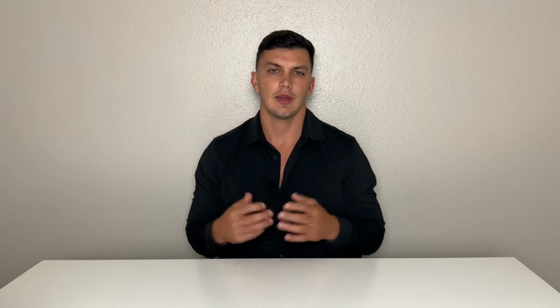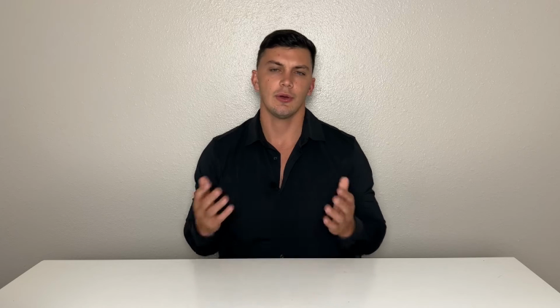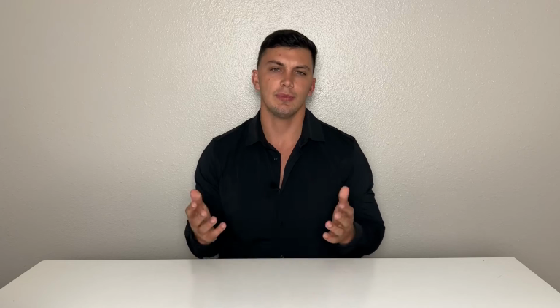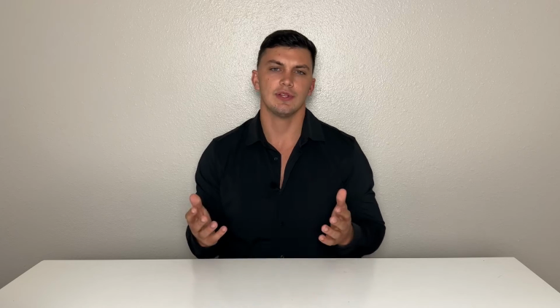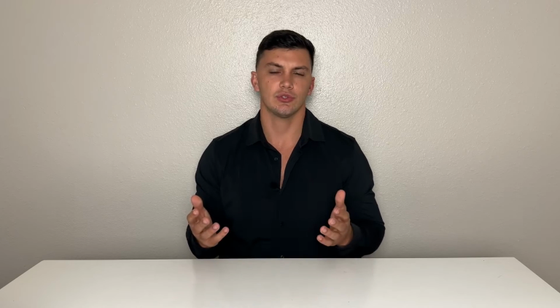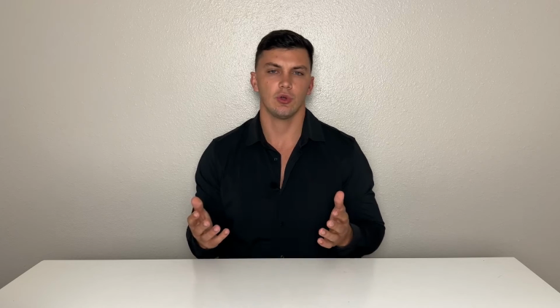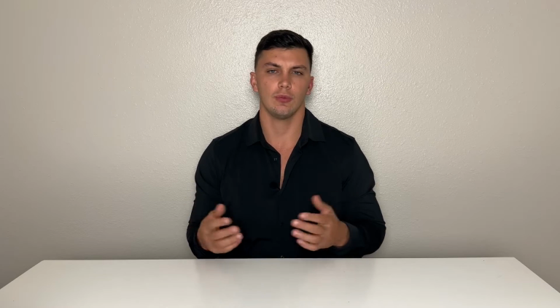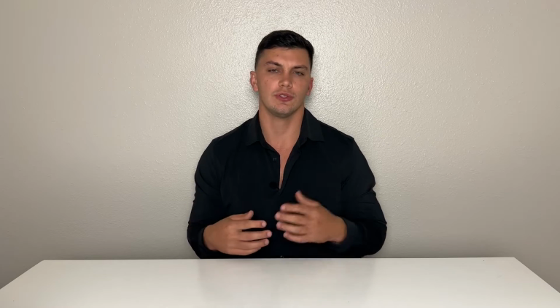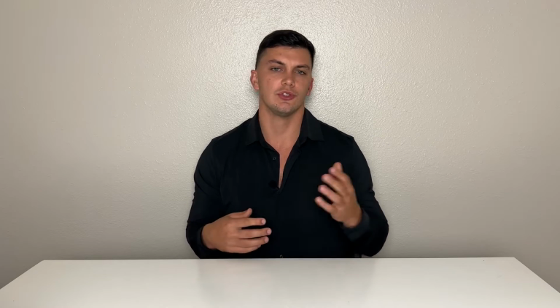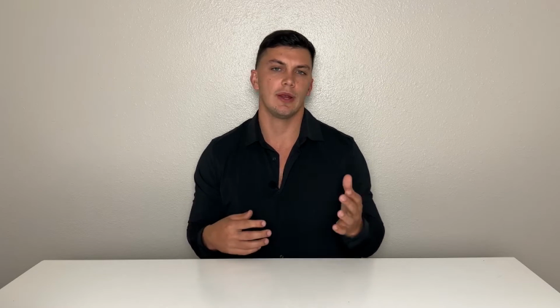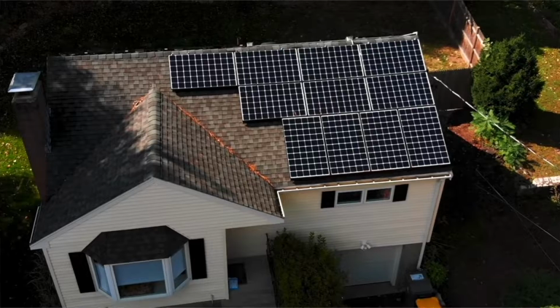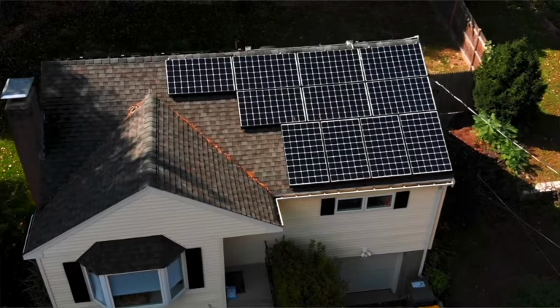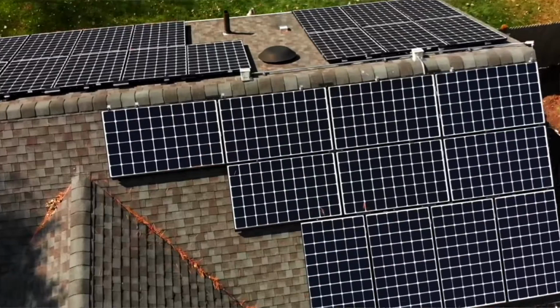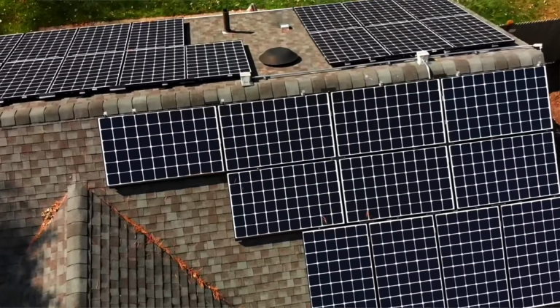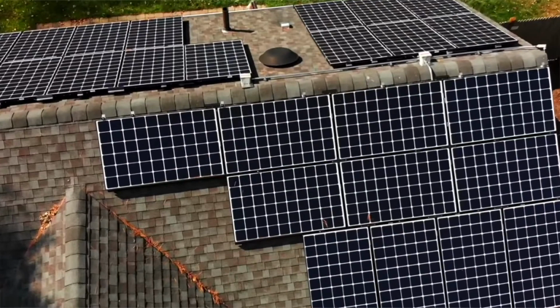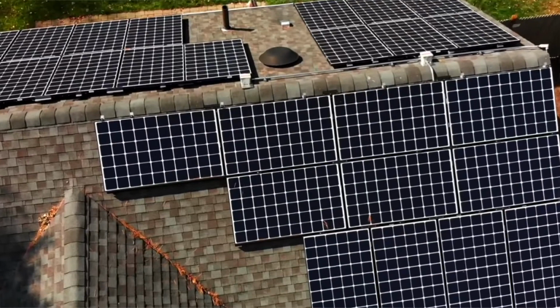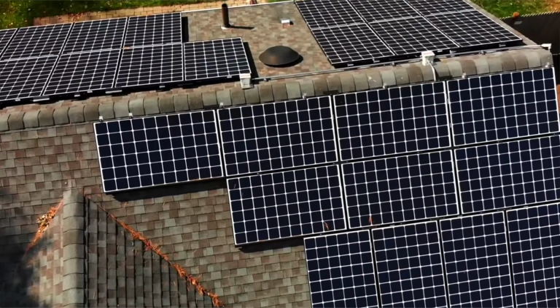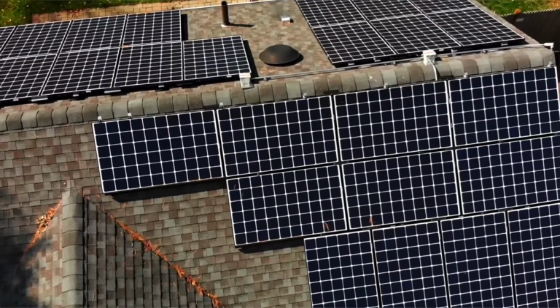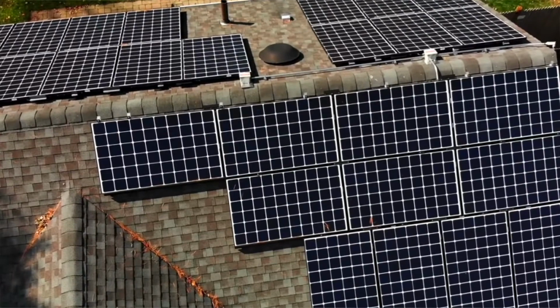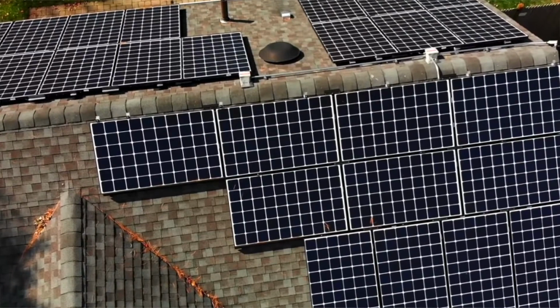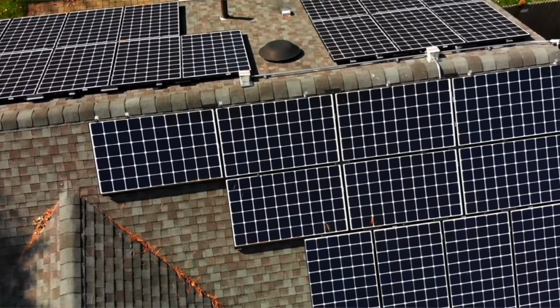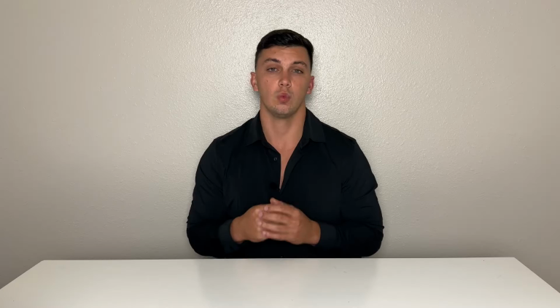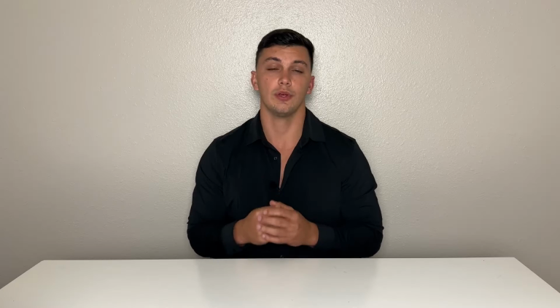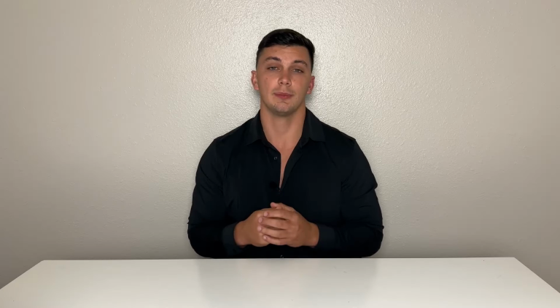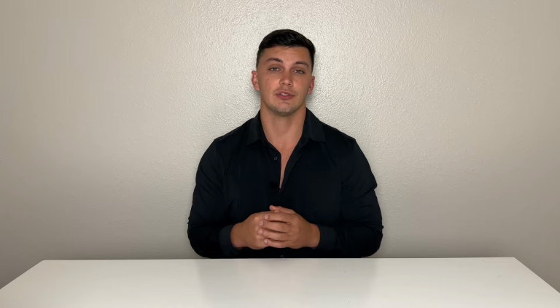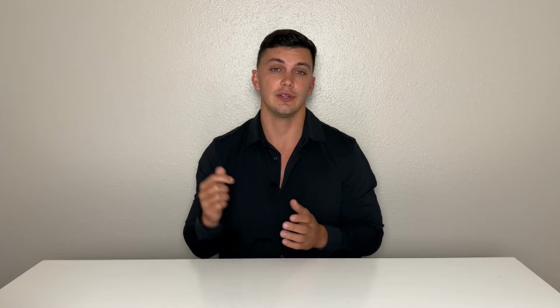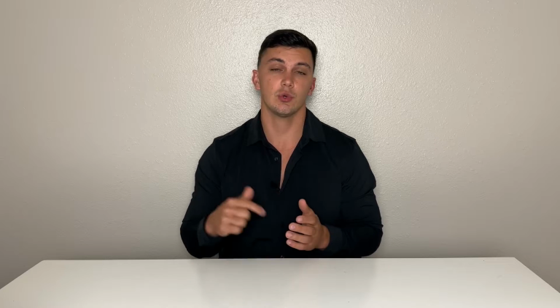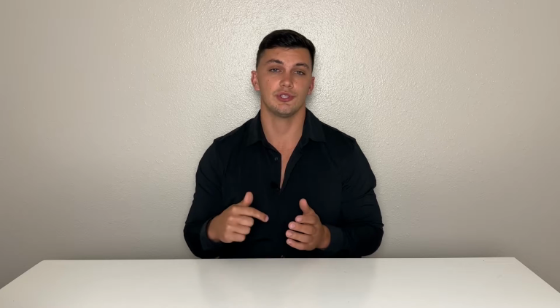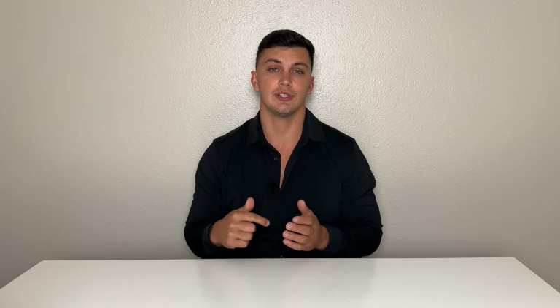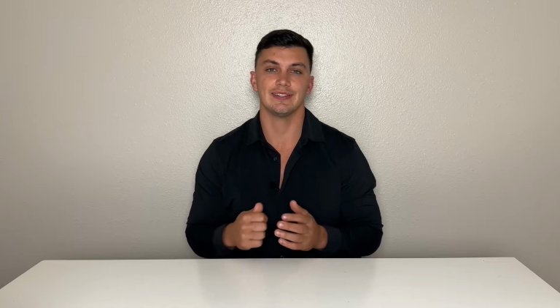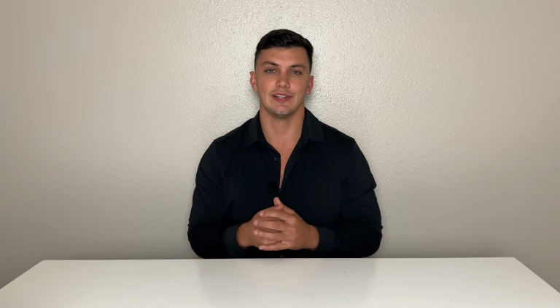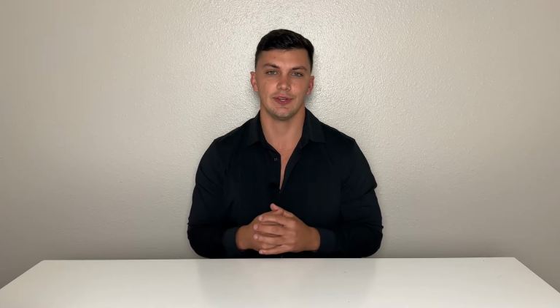How can a potential solar homeowner determine how many panels they might need to power their home? We are going to be answering this question in today's video.